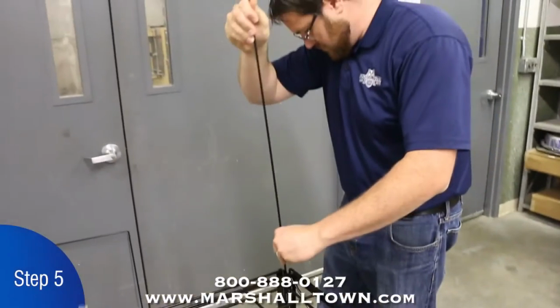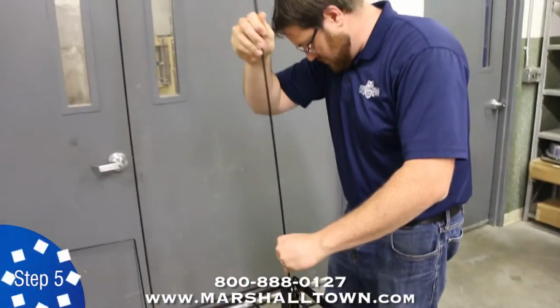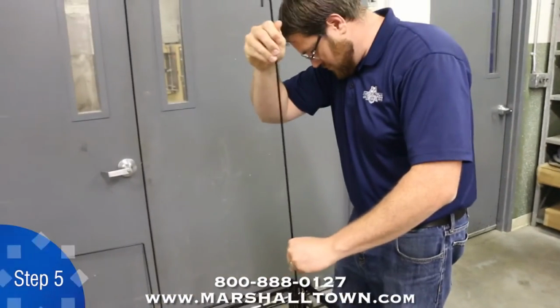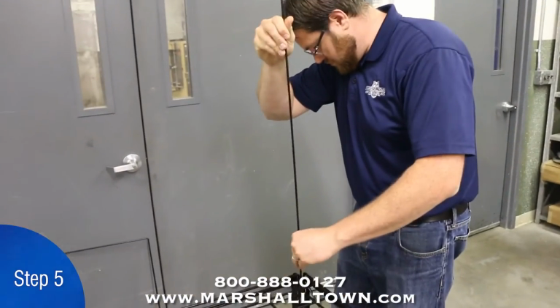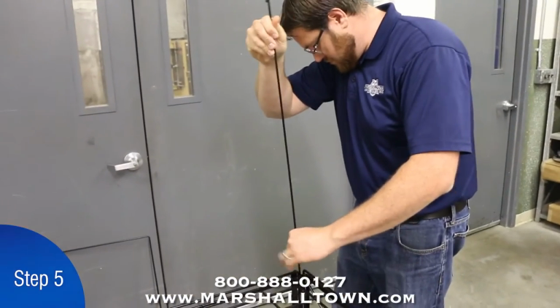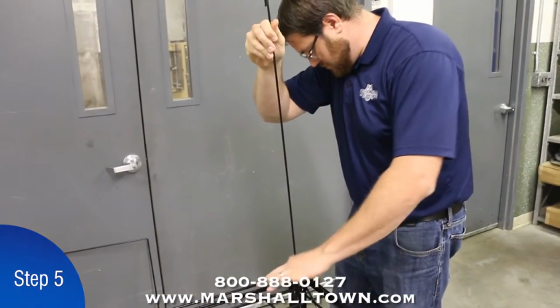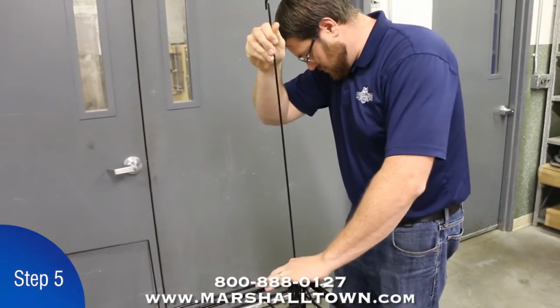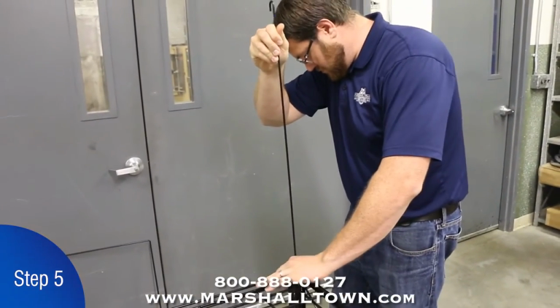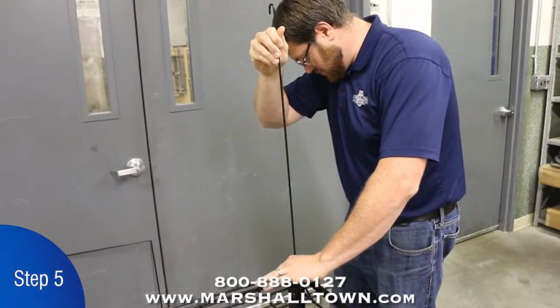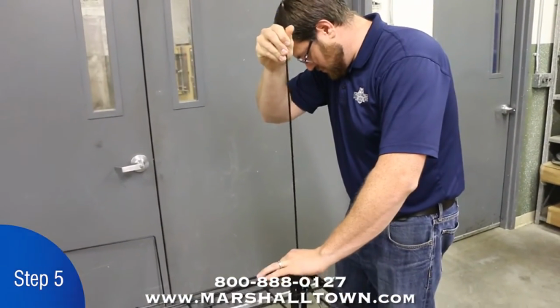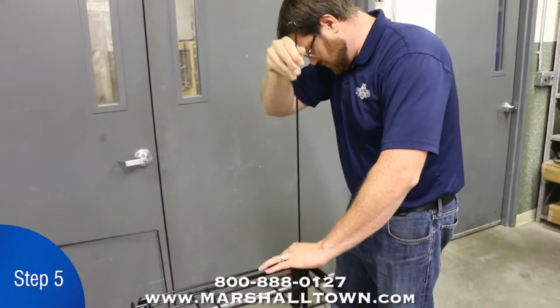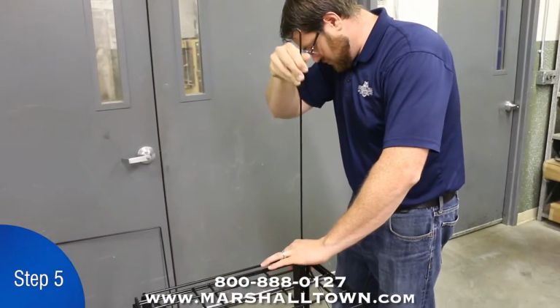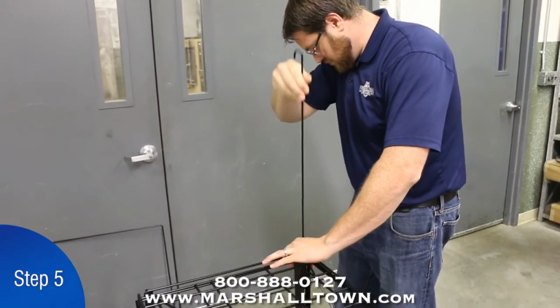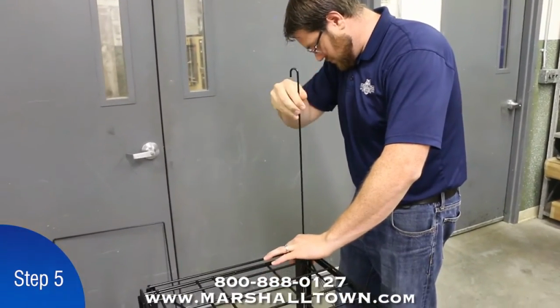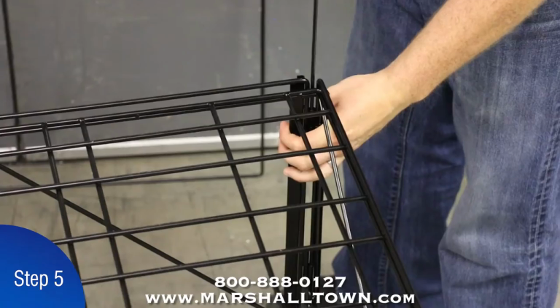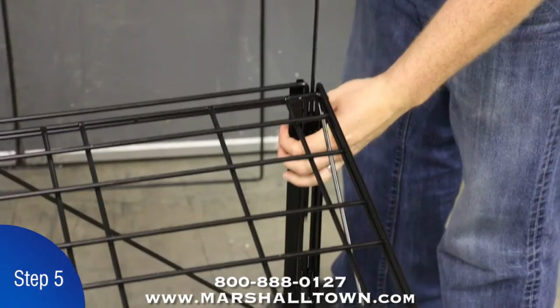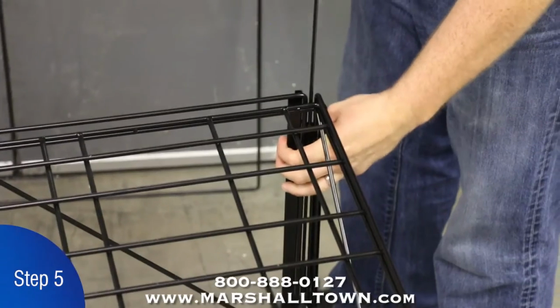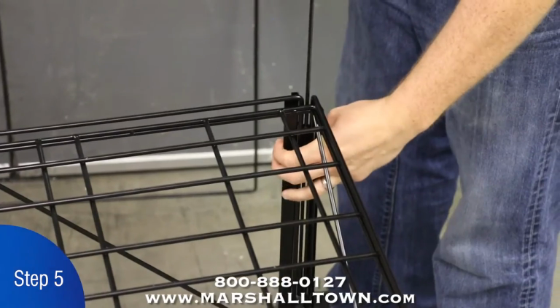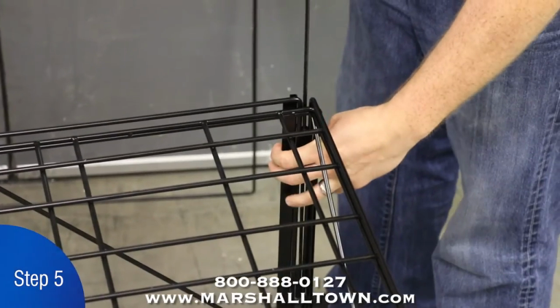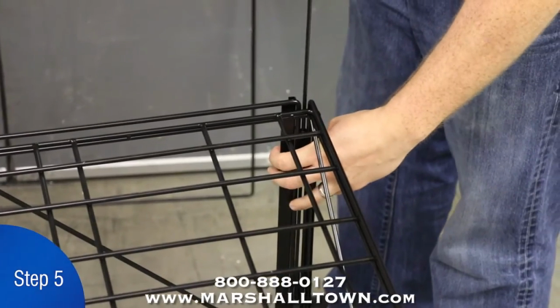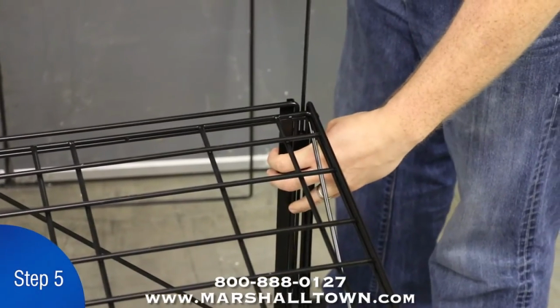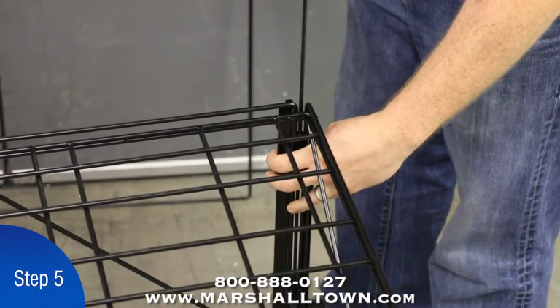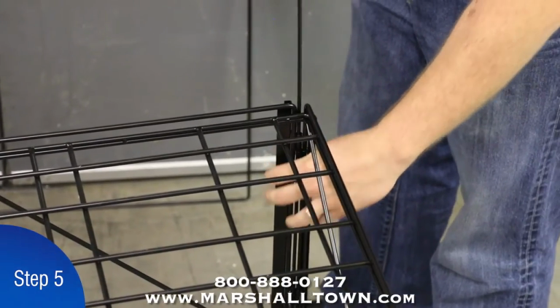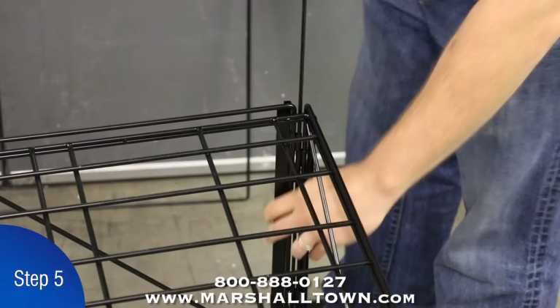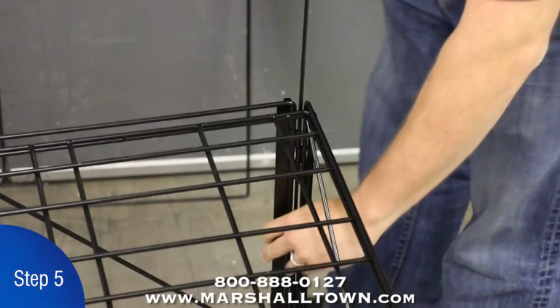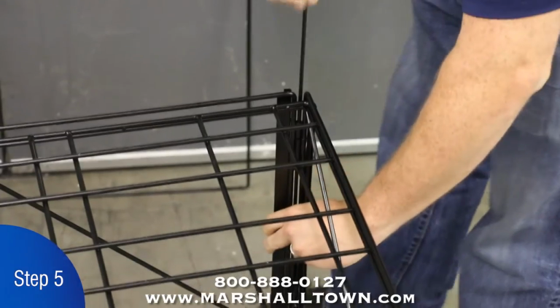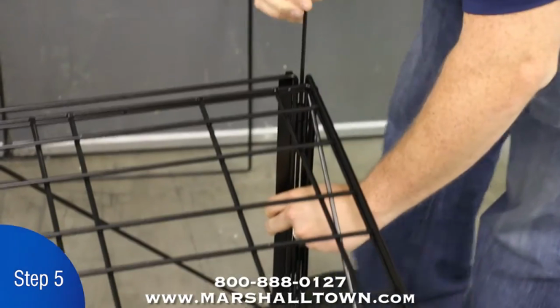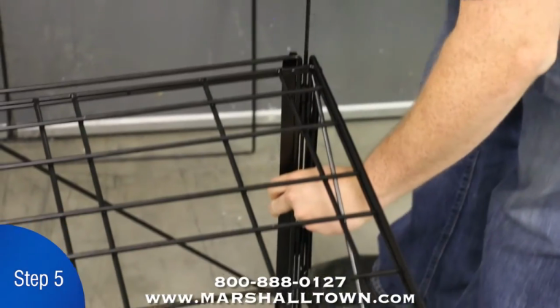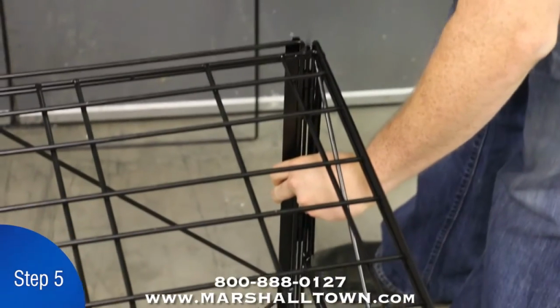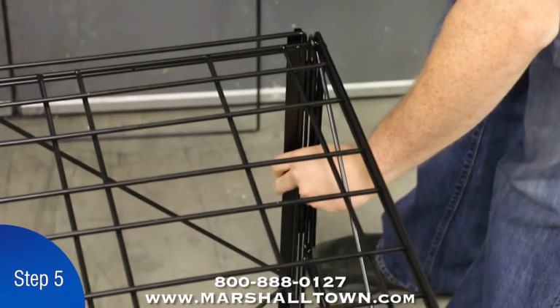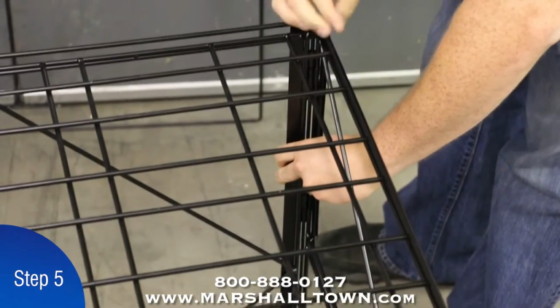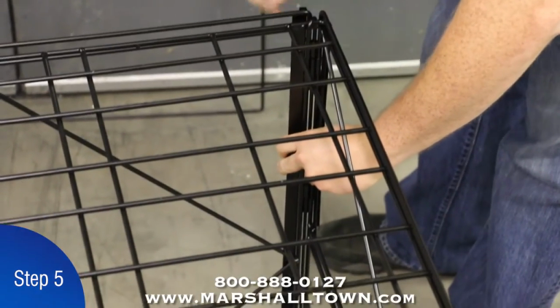Step 5. Once the top rack is in place, align the hinge brackets and insert the hinge pins.